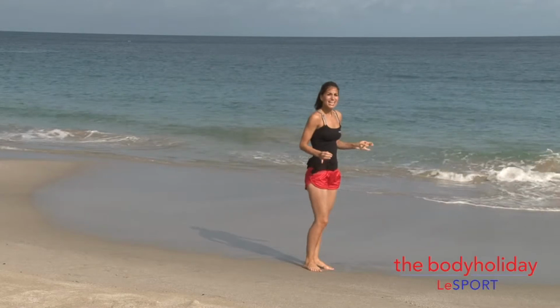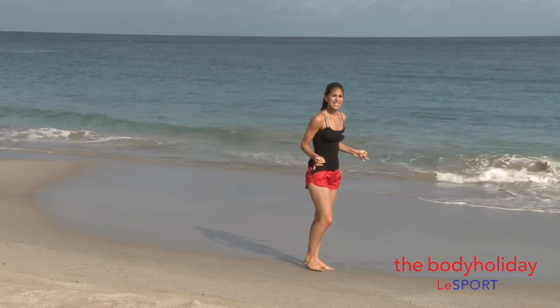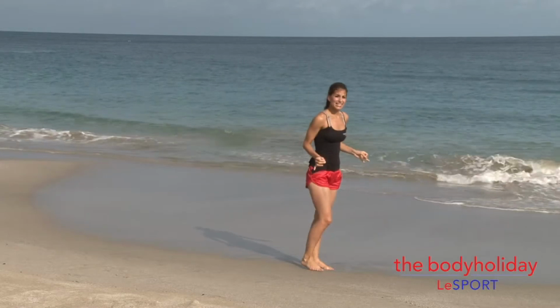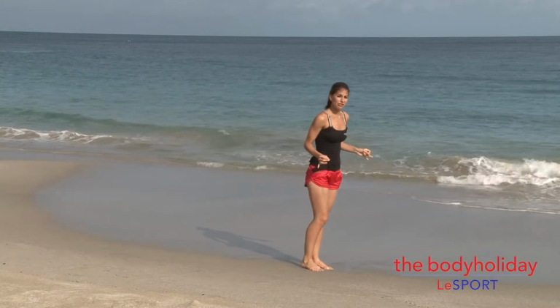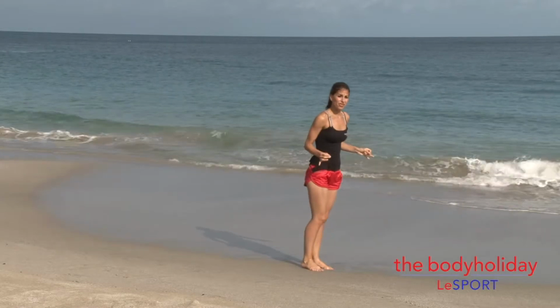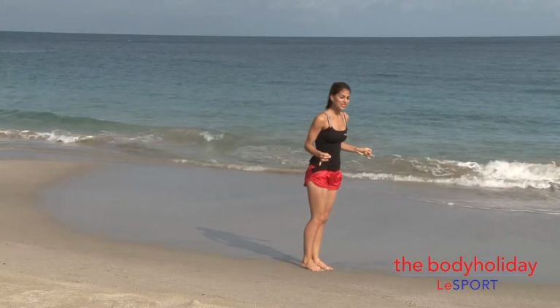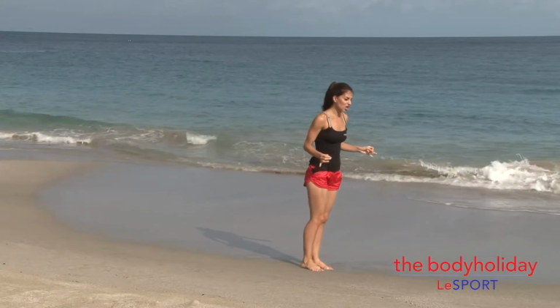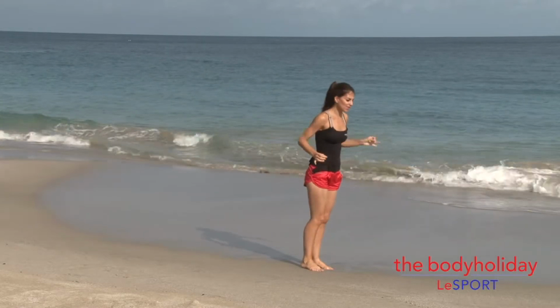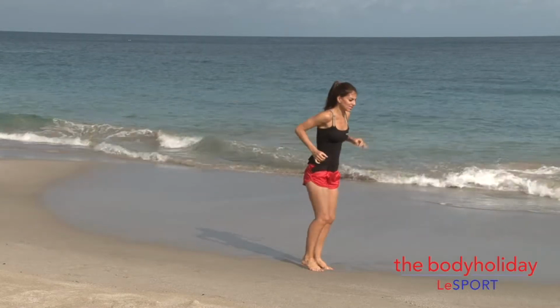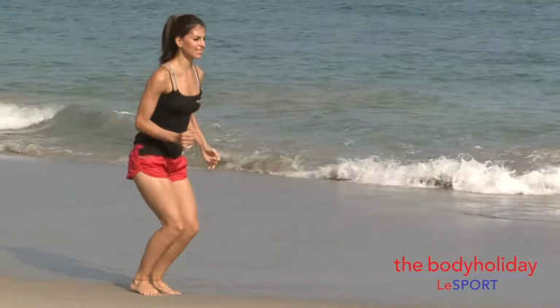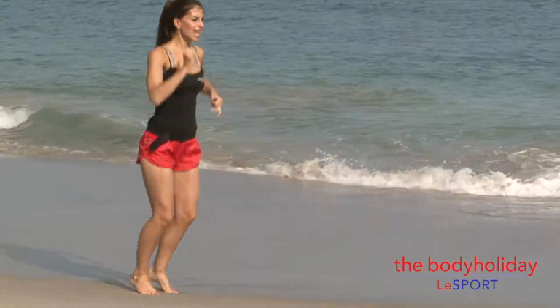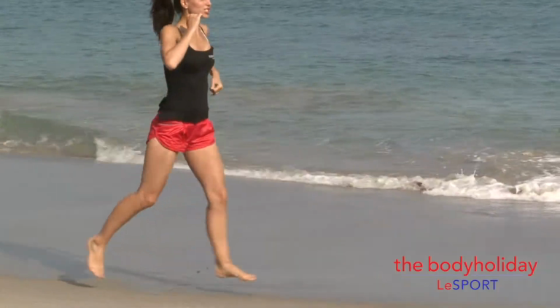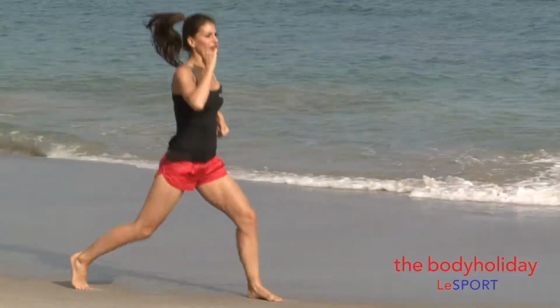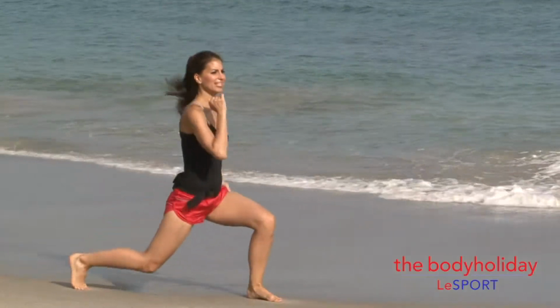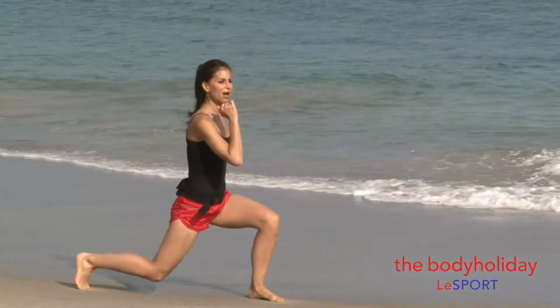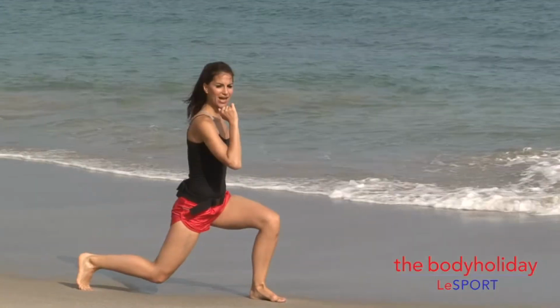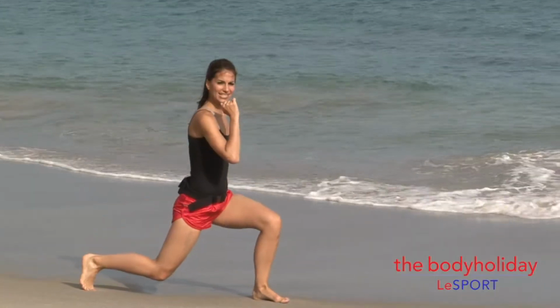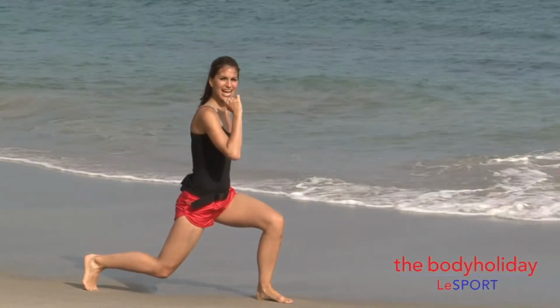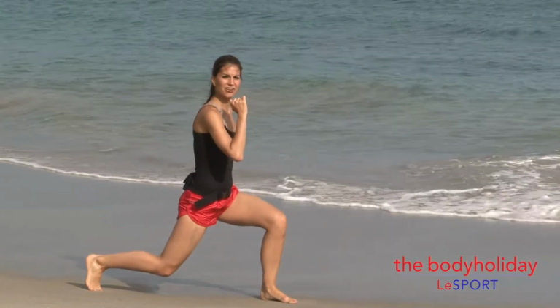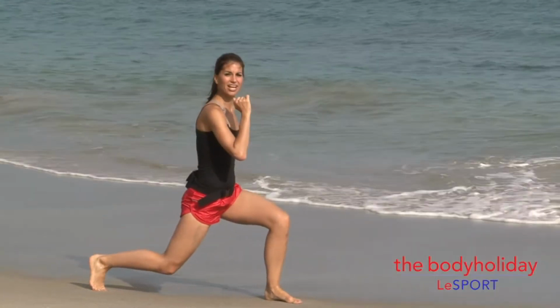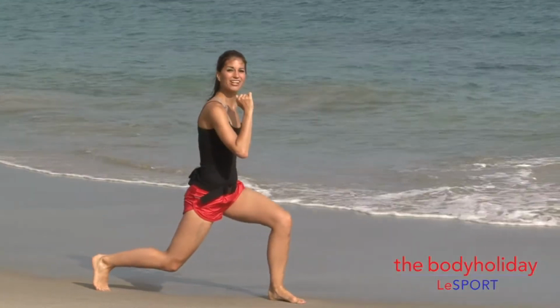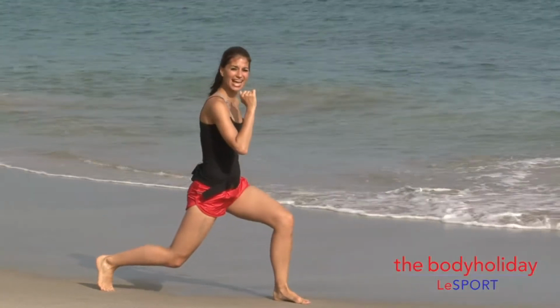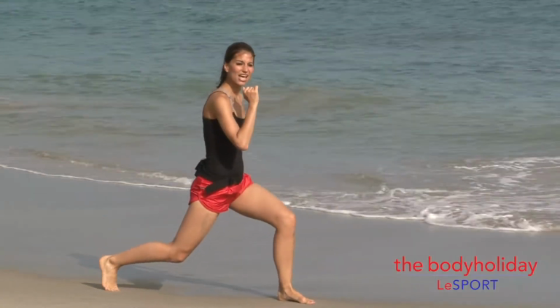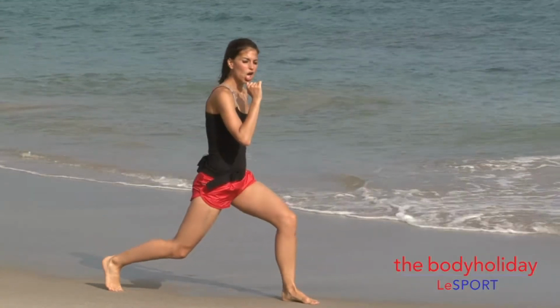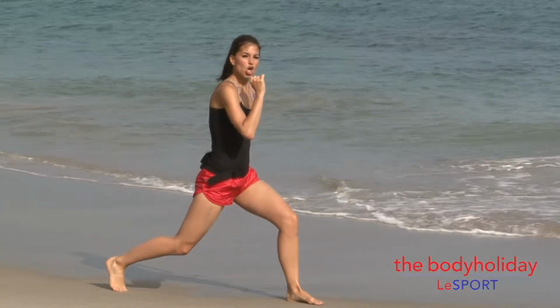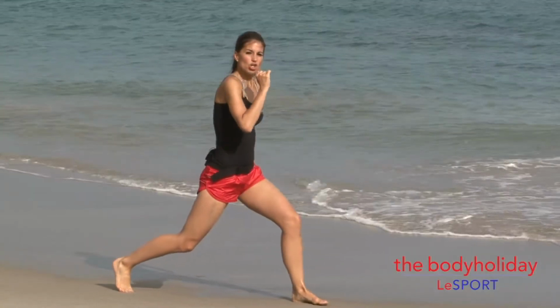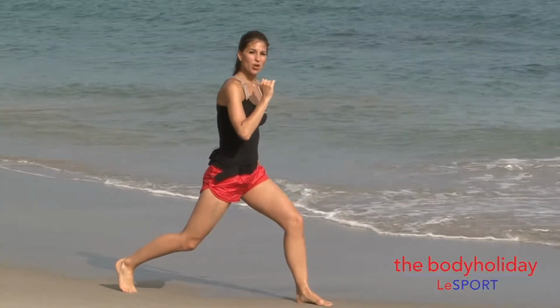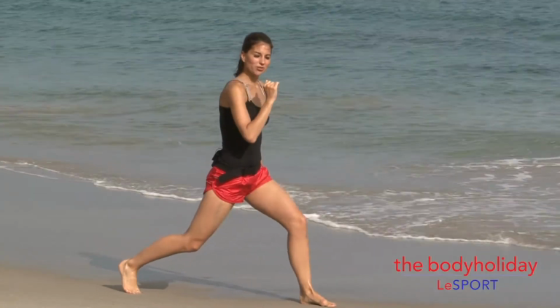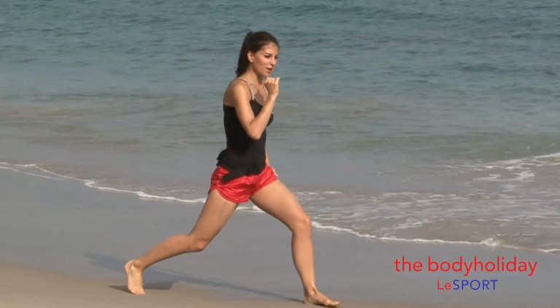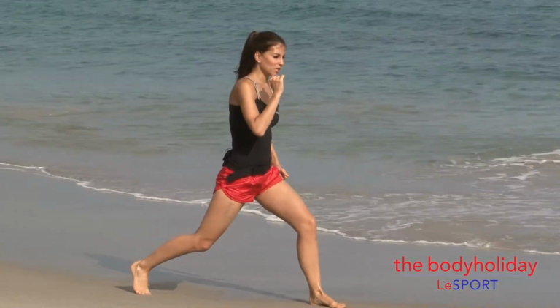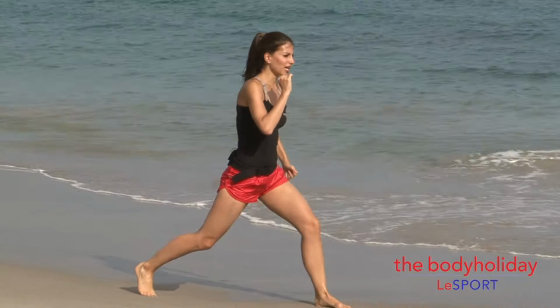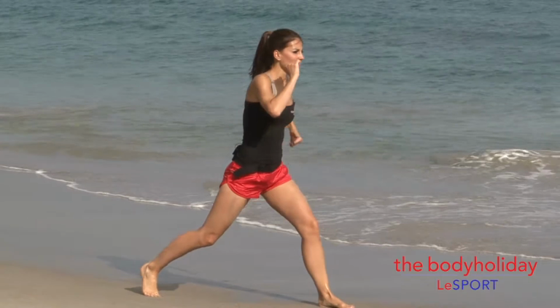Technique for plyometric lunges: jumping into the lunge, front knee out, back knee down. Okay, 20 reps — here we go.